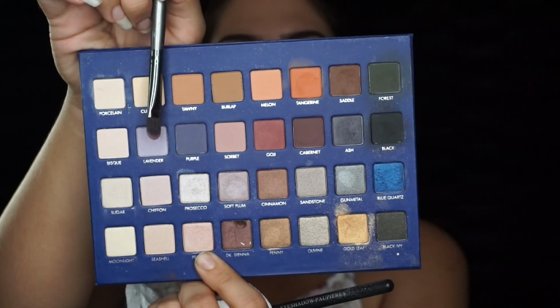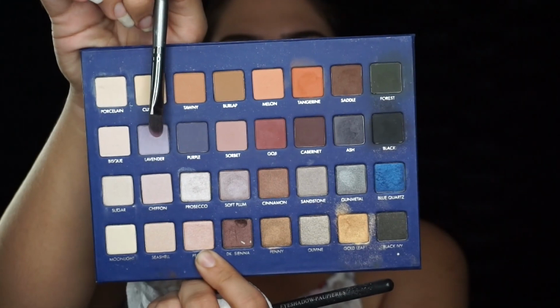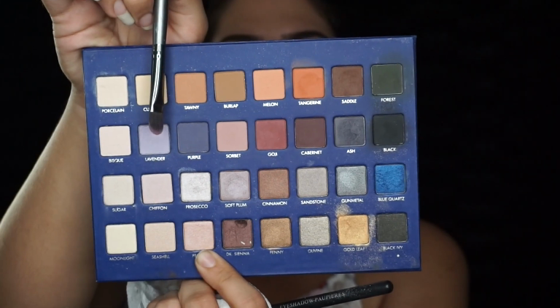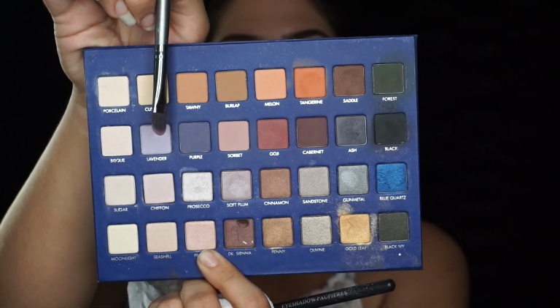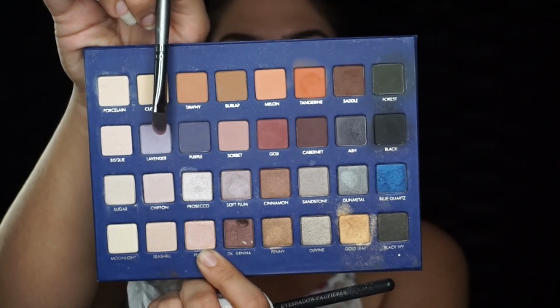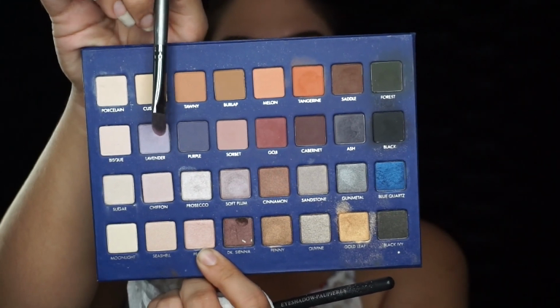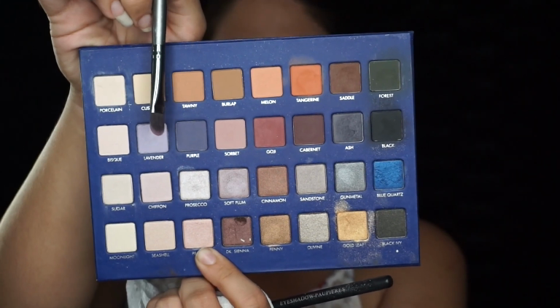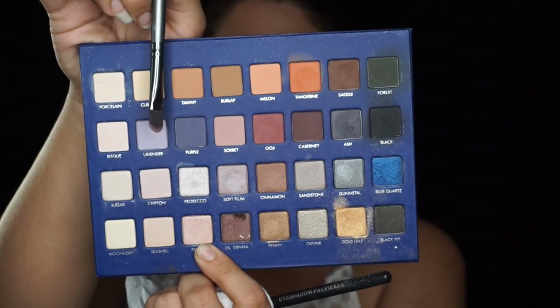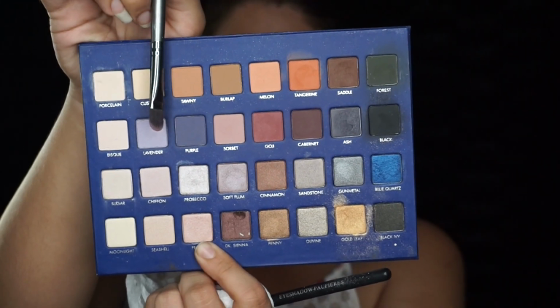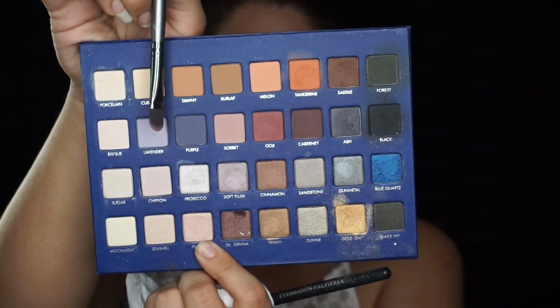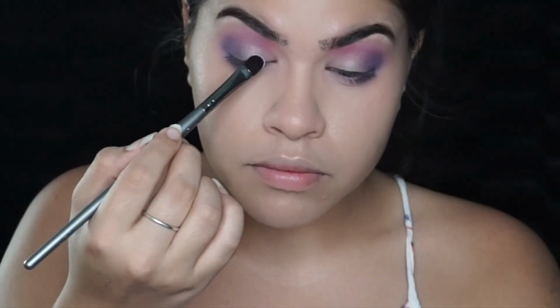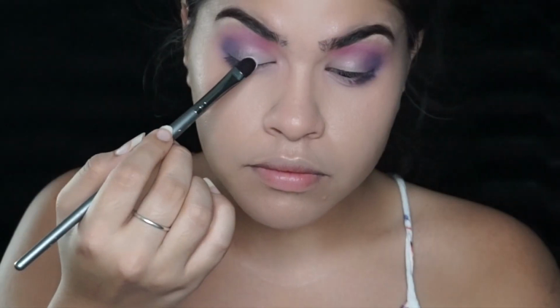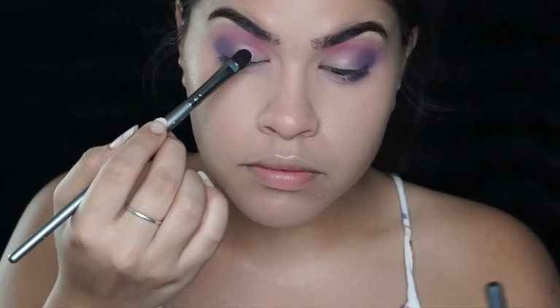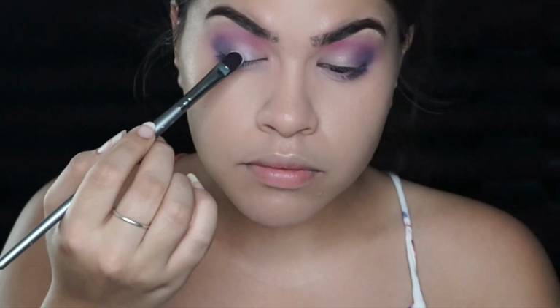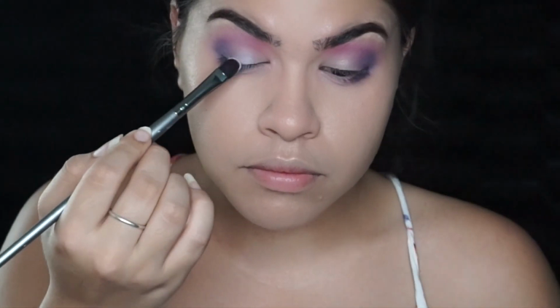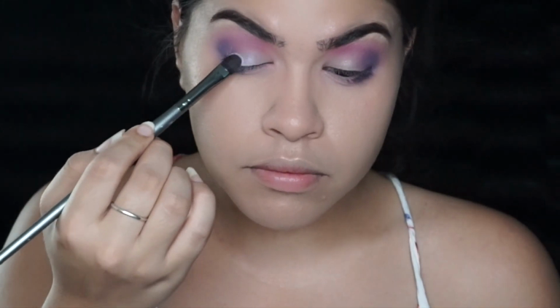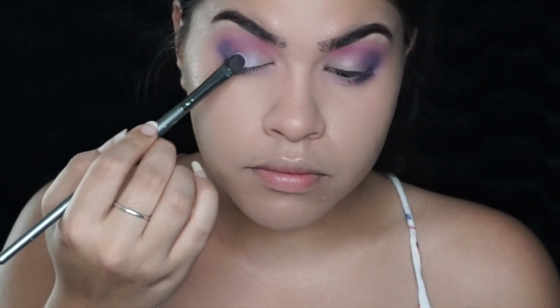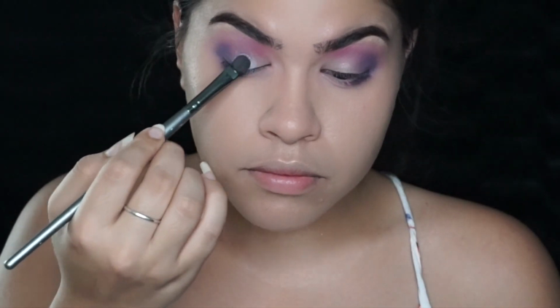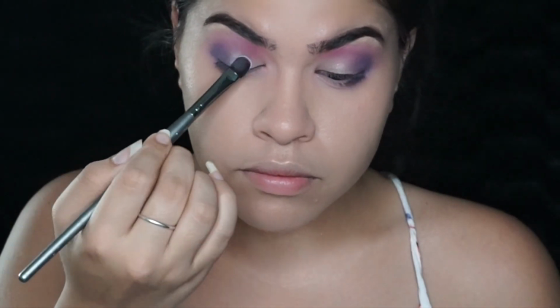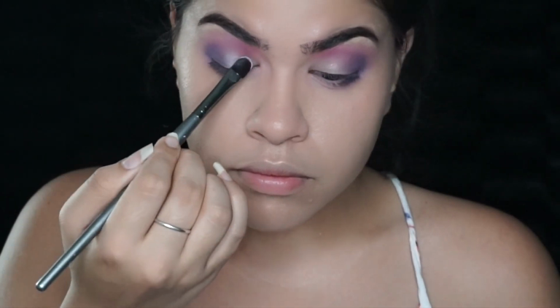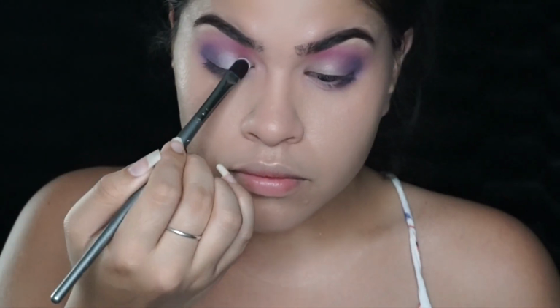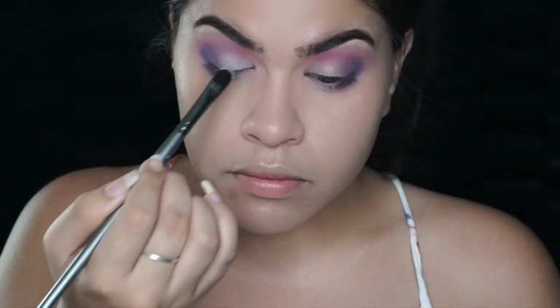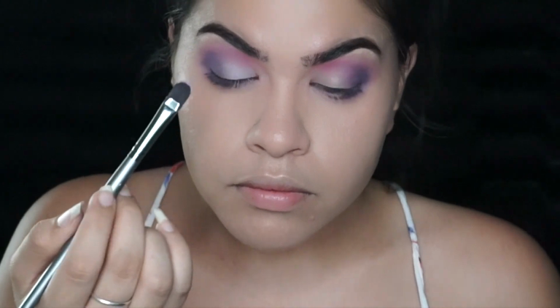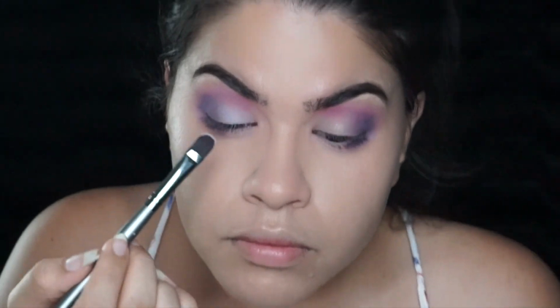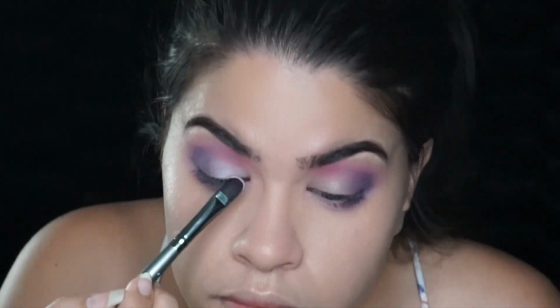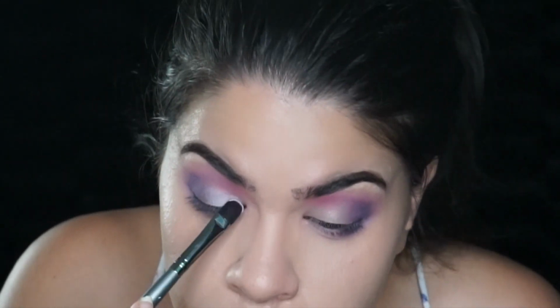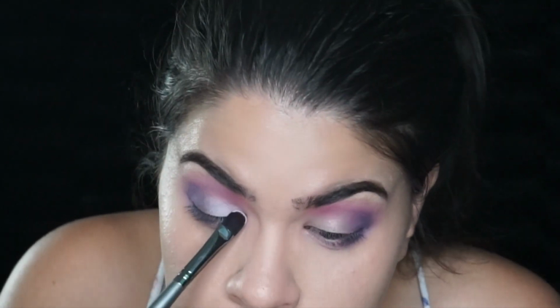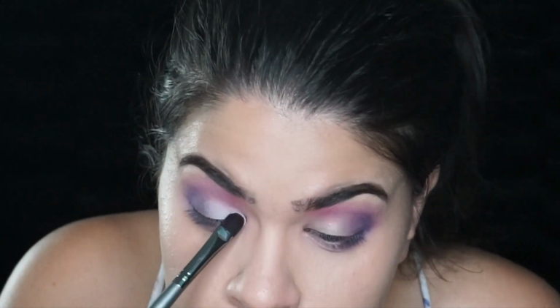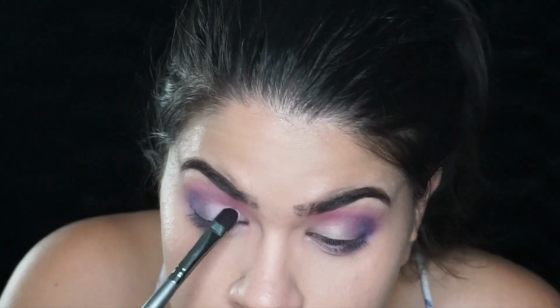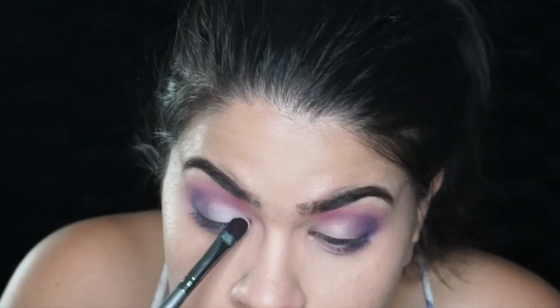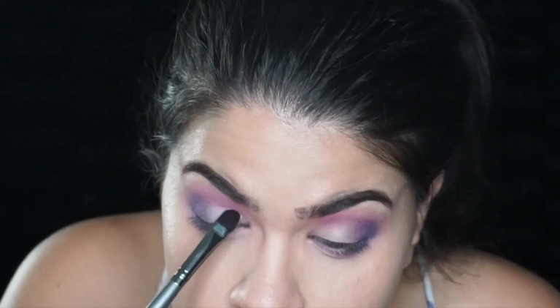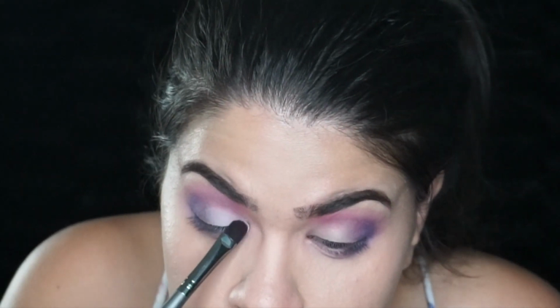Taking any light shade — any pale color — I took lavender from this Lorac palette. You want to place this all over your lid.